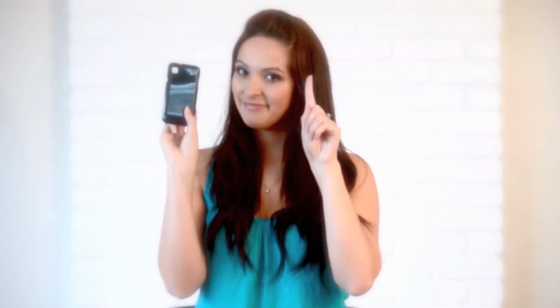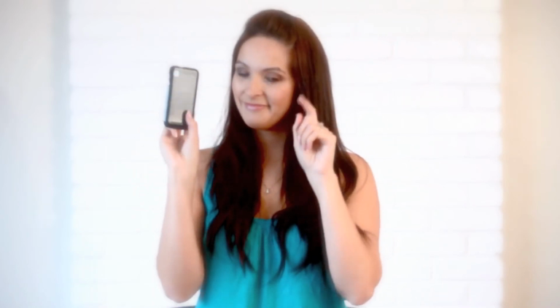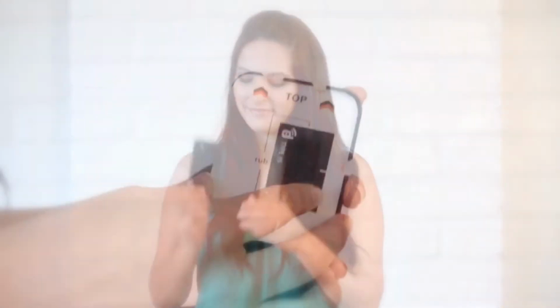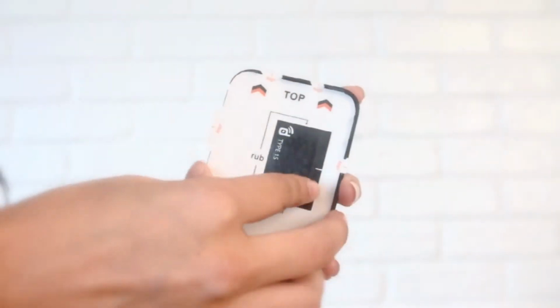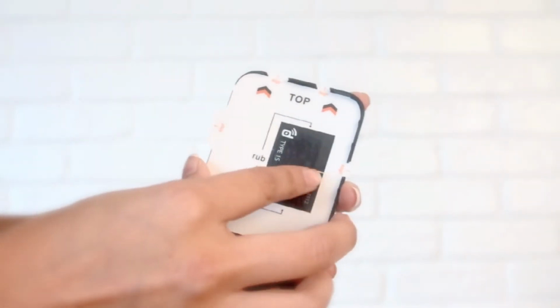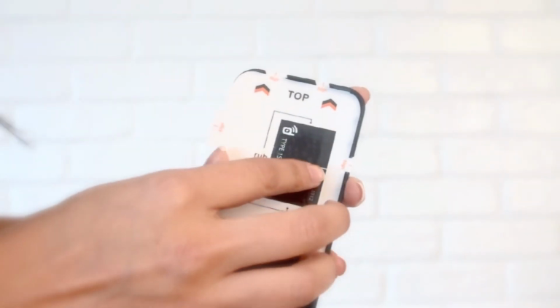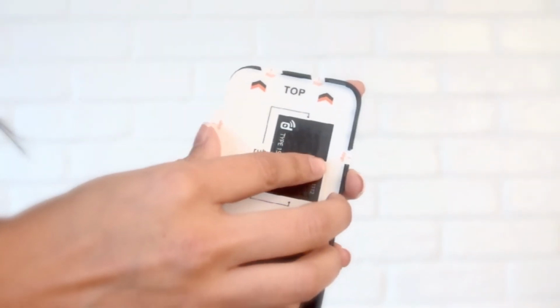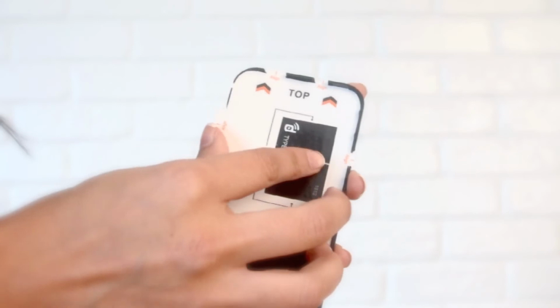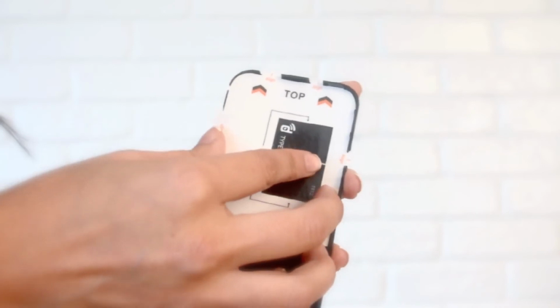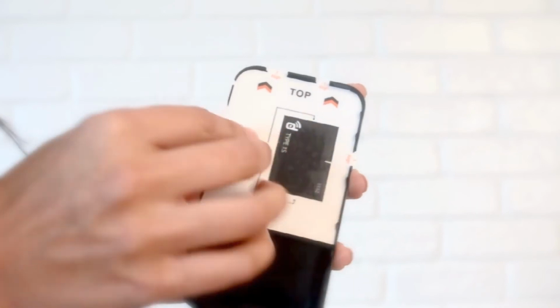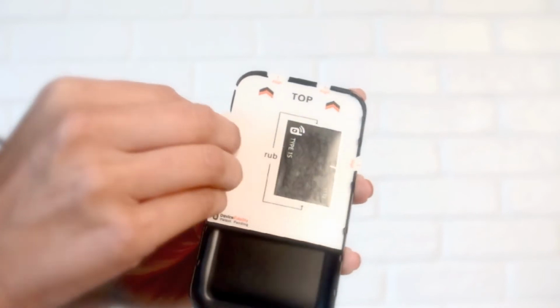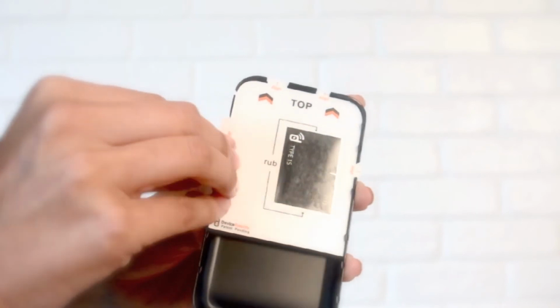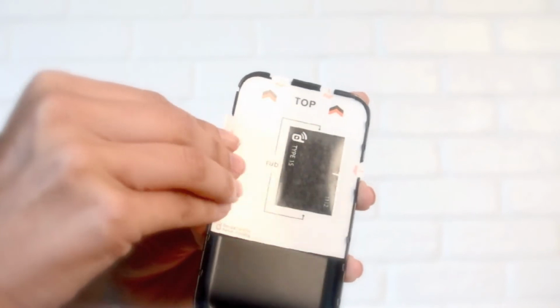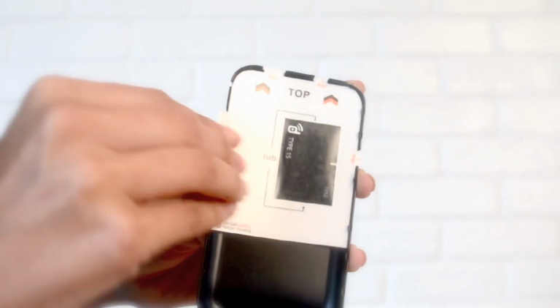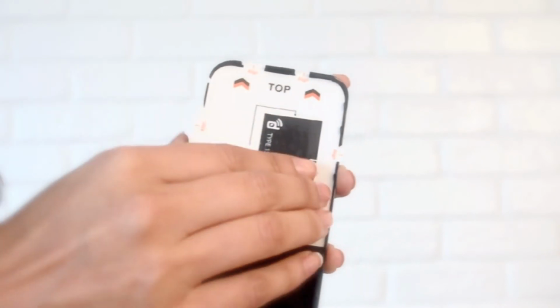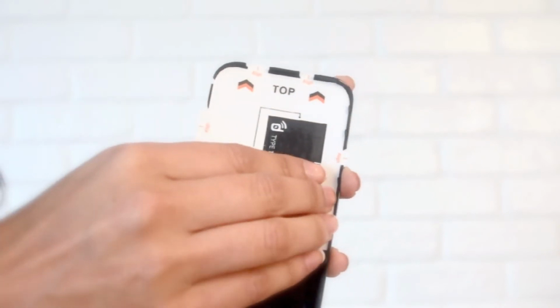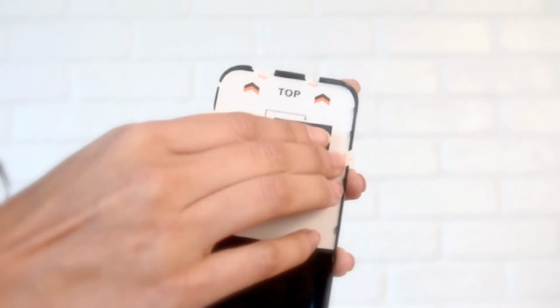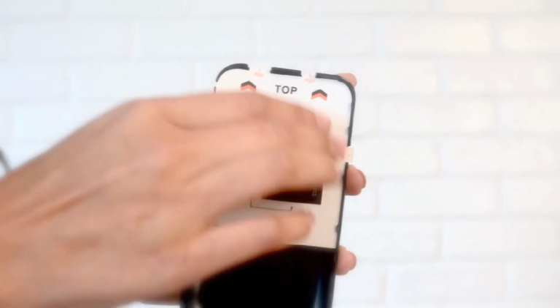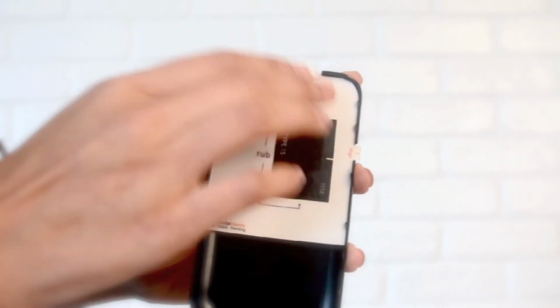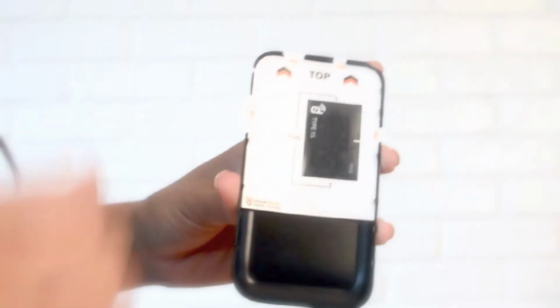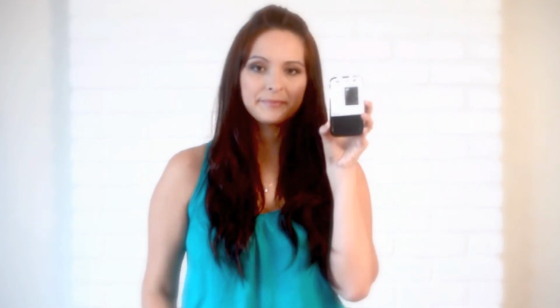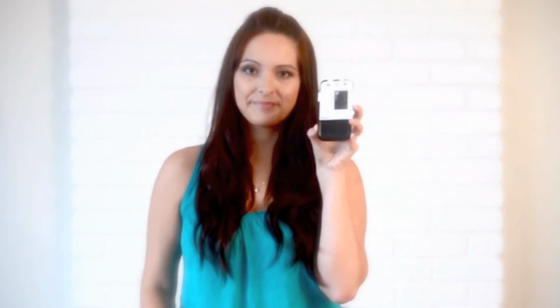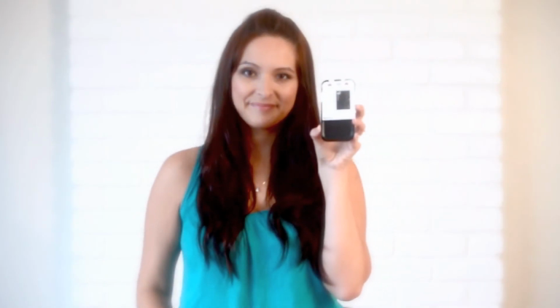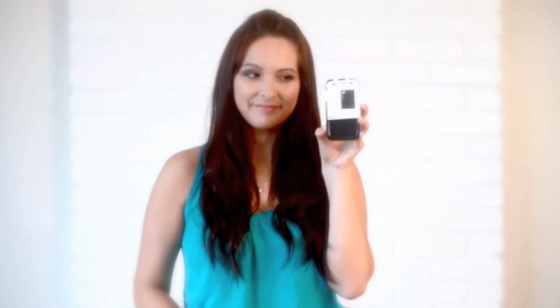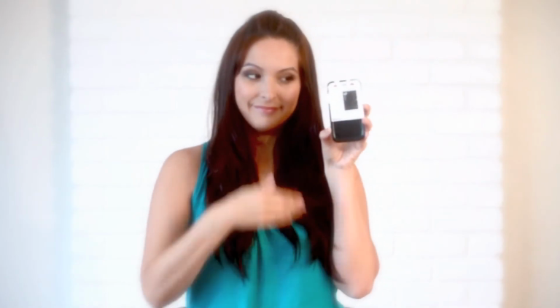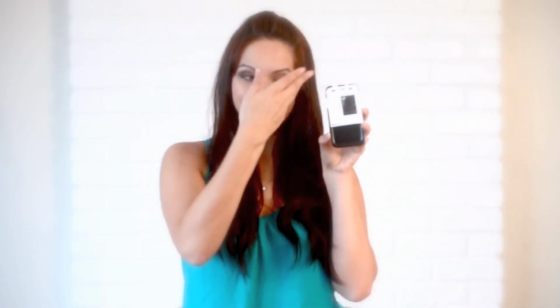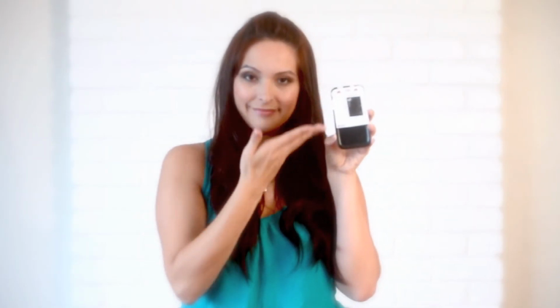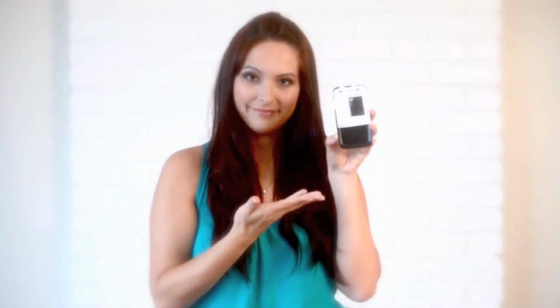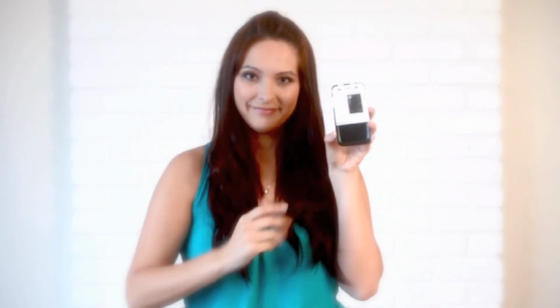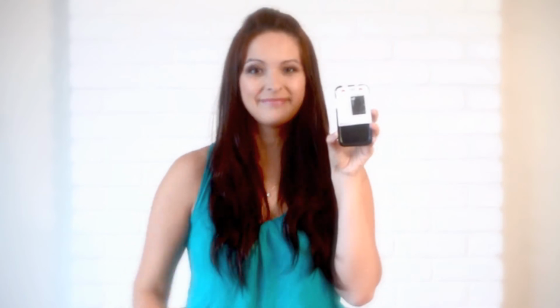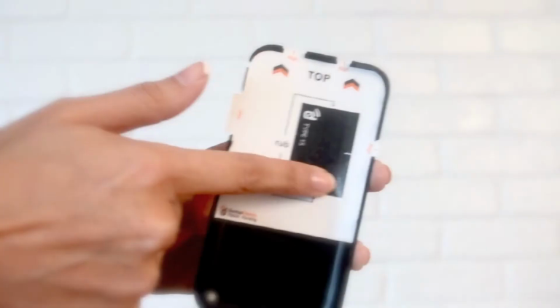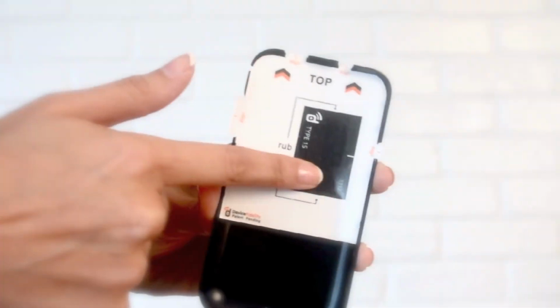Now push the applicator down, aligning the tabs with the back cover. This might cover your camera opening, but don't worry, the actual sticker won't.